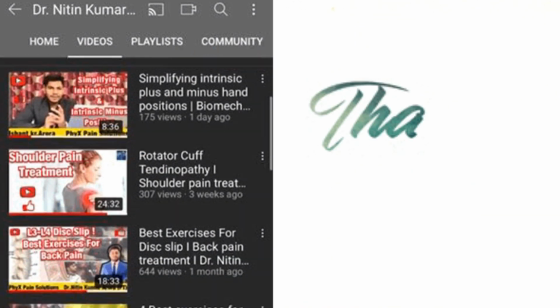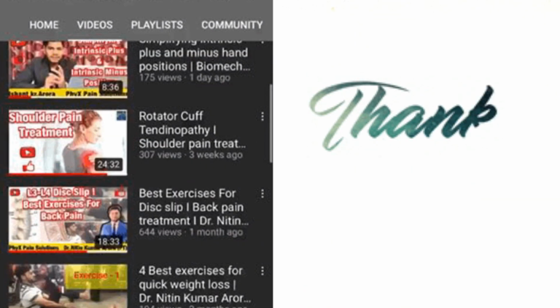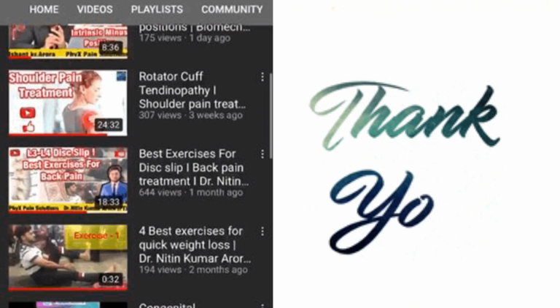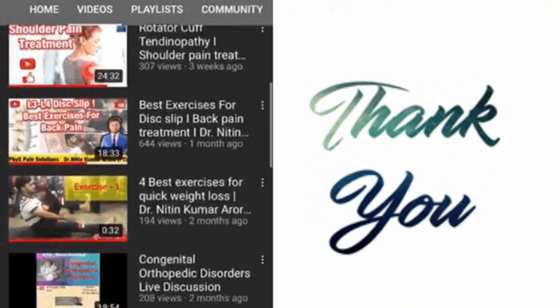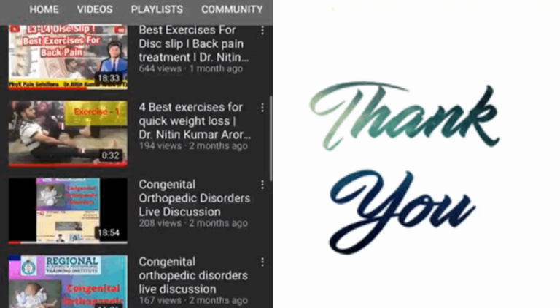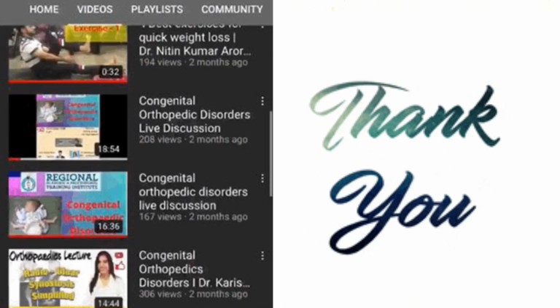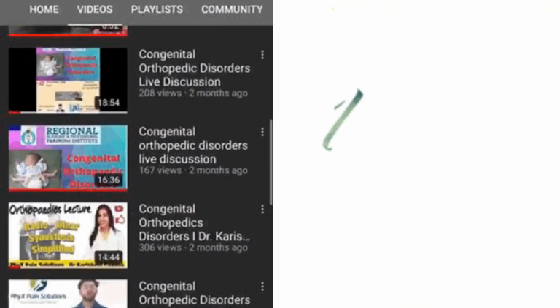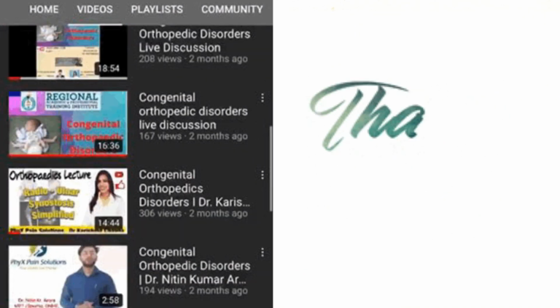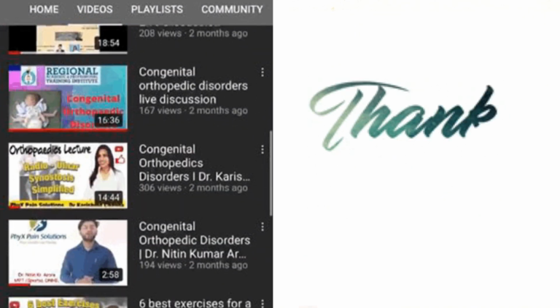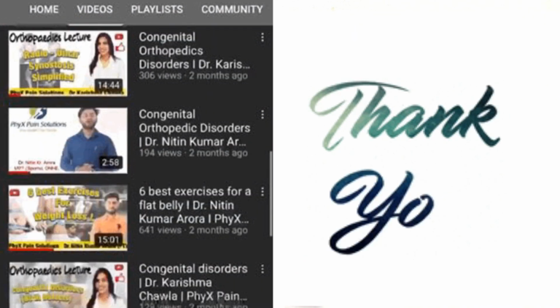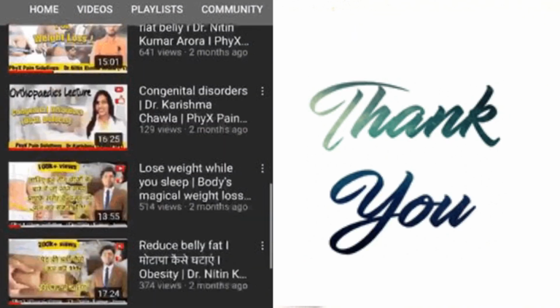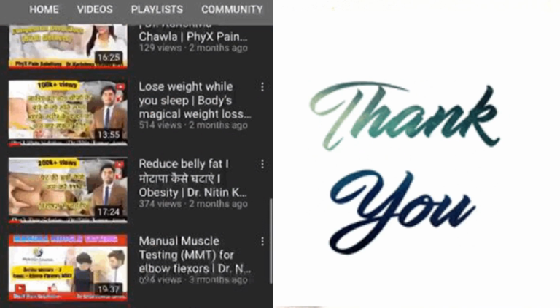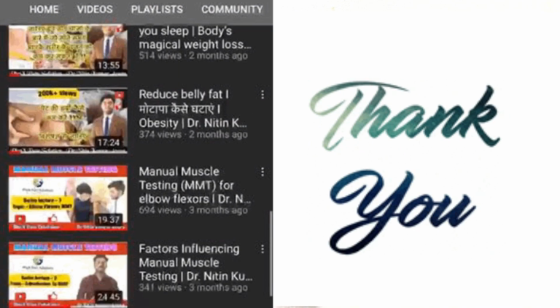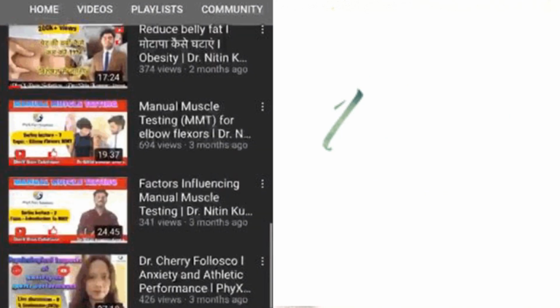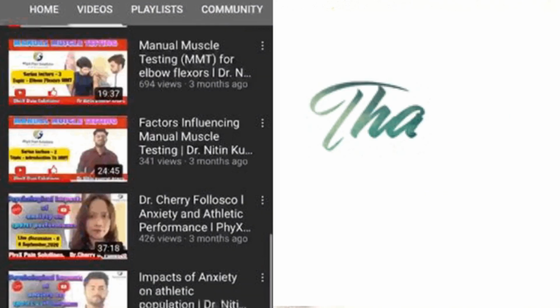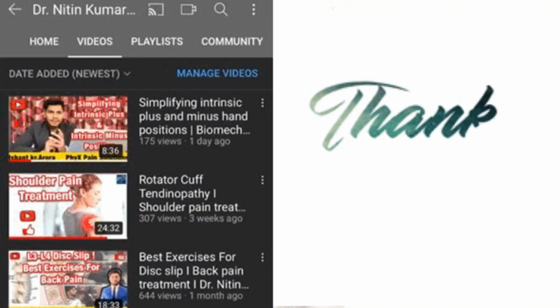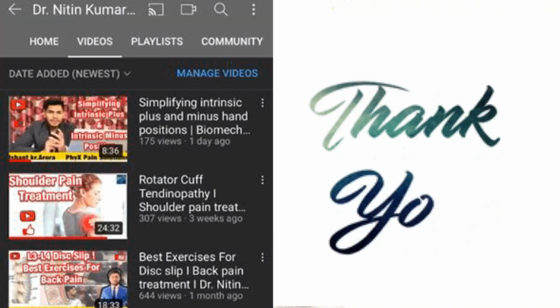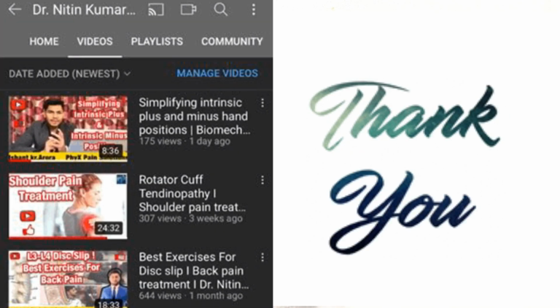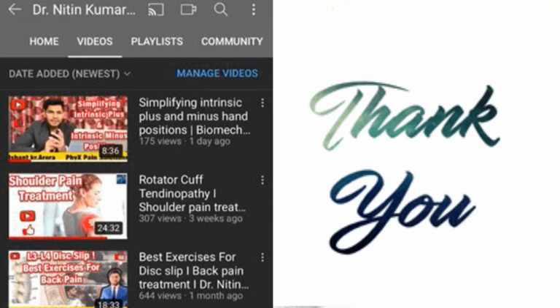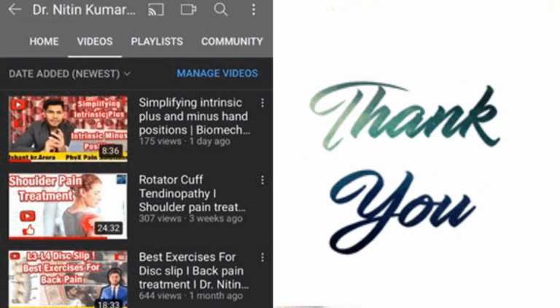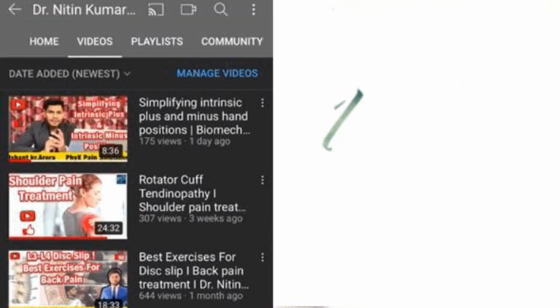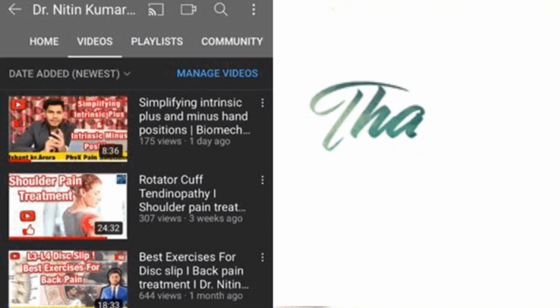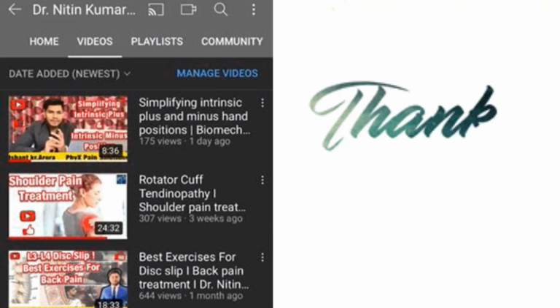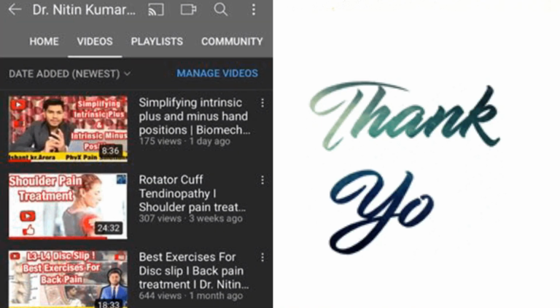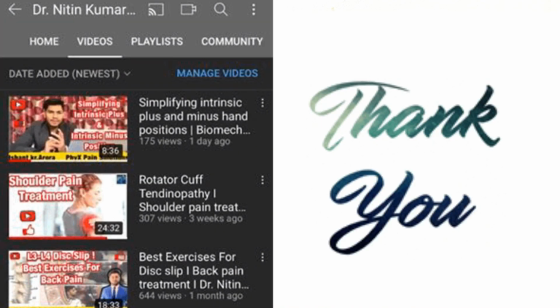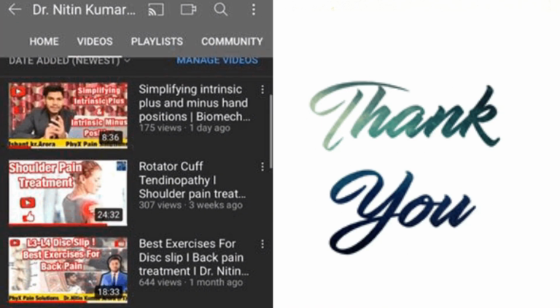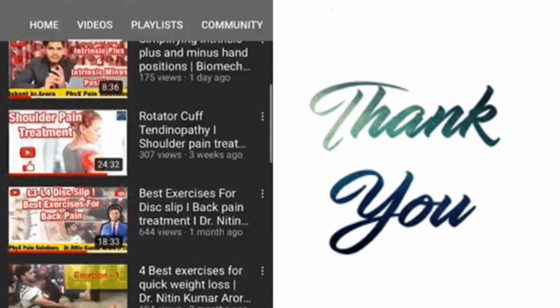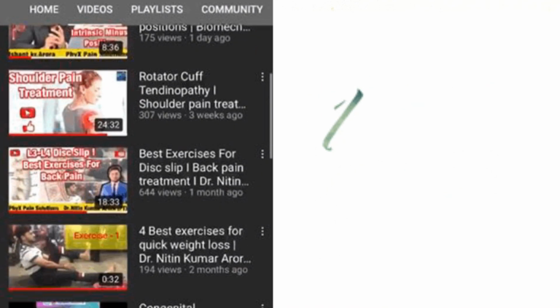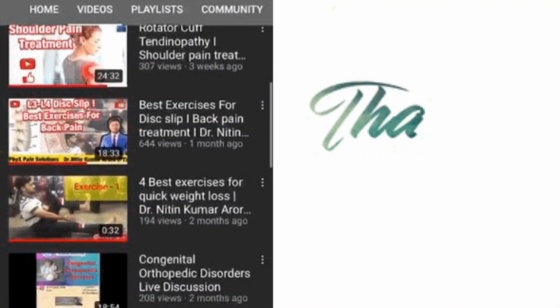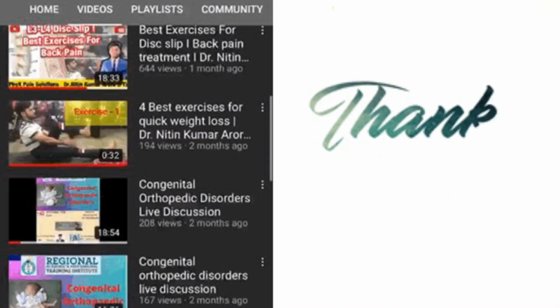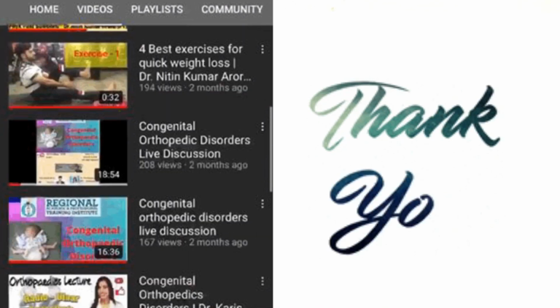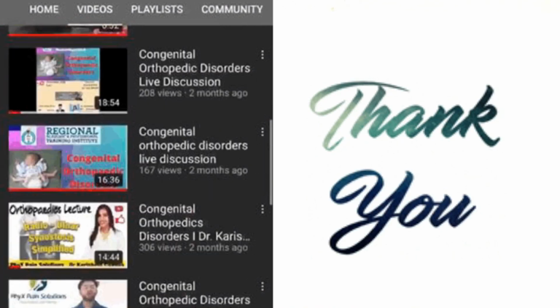If you have any doubt about any of these structures, just let us know in the comments. If you like the video, hit the like button. Take care, thank you.